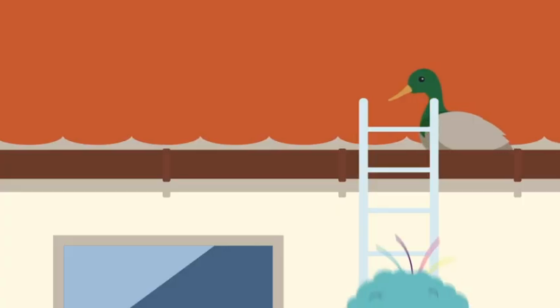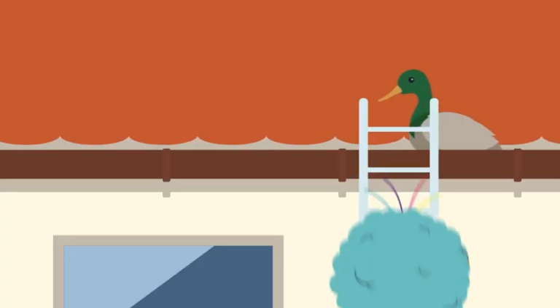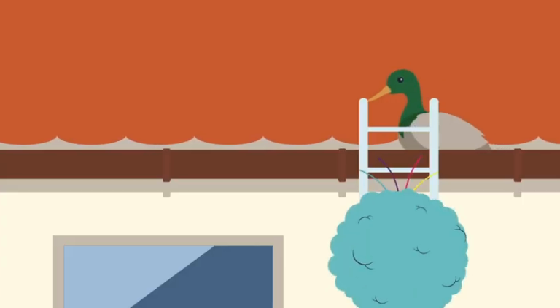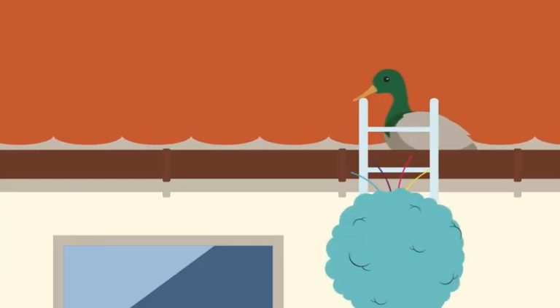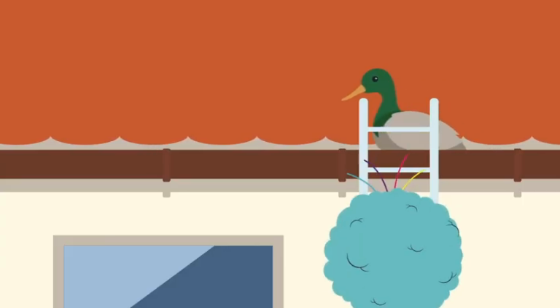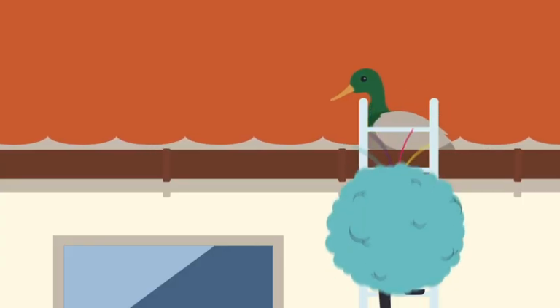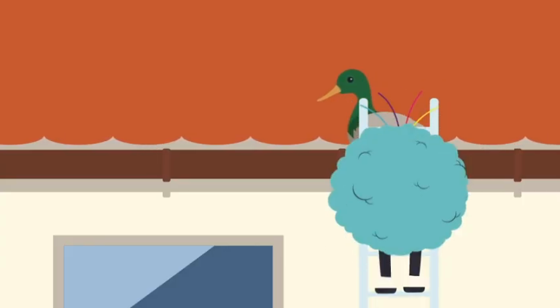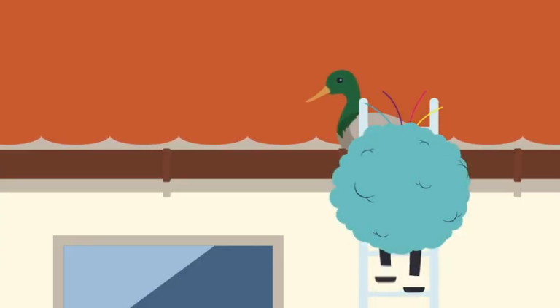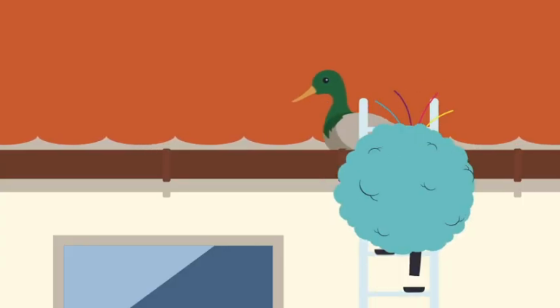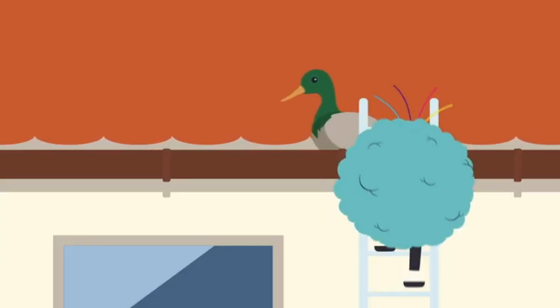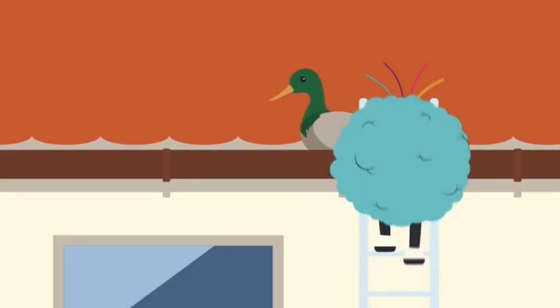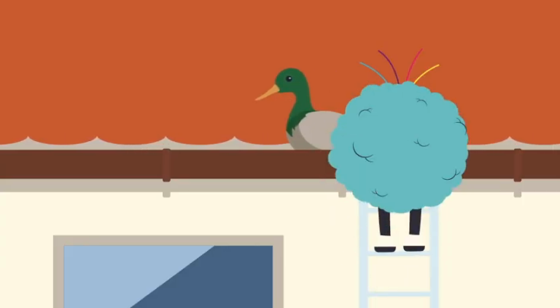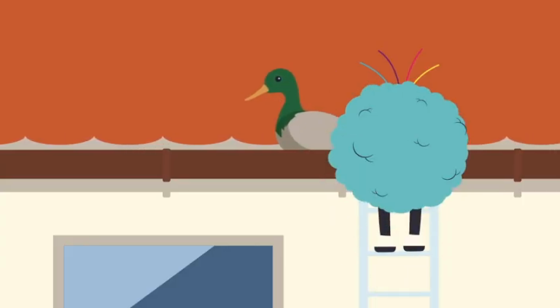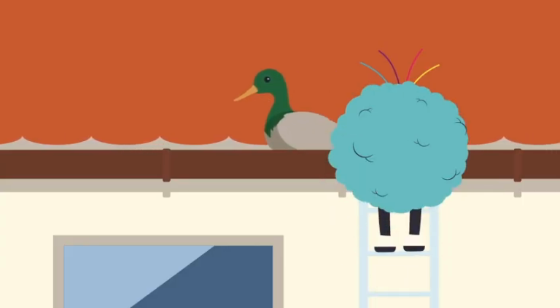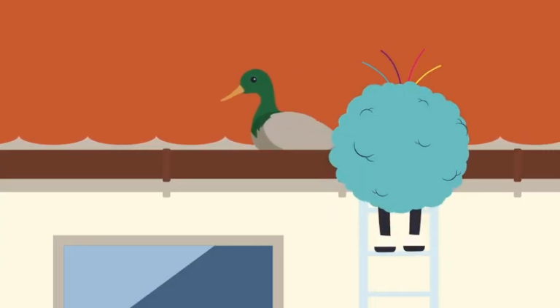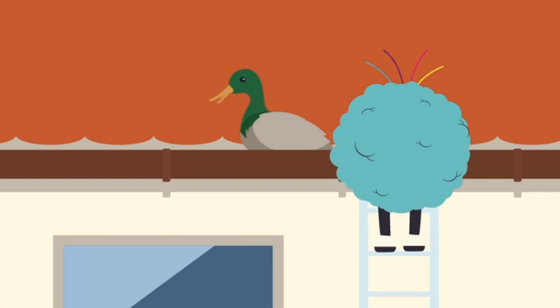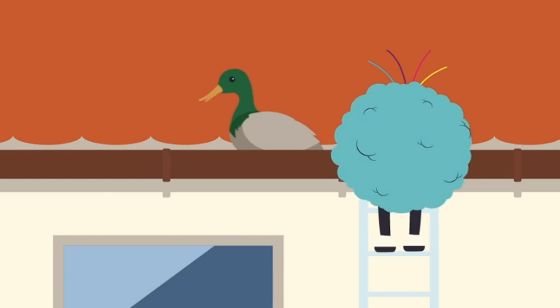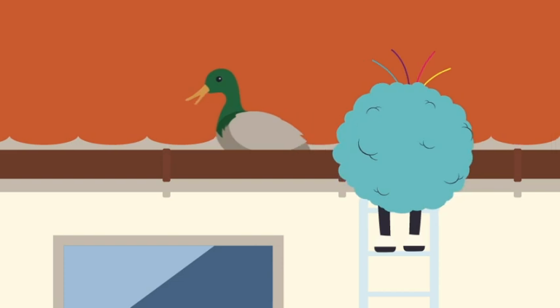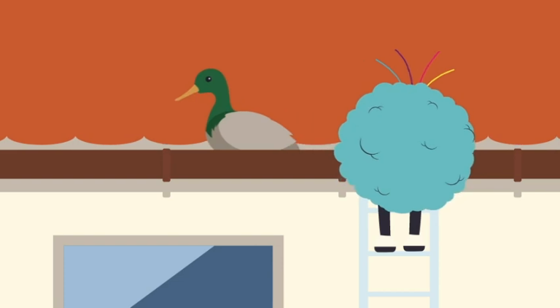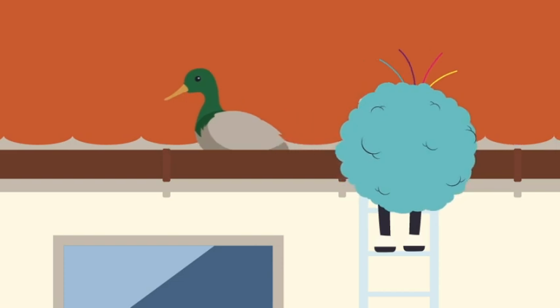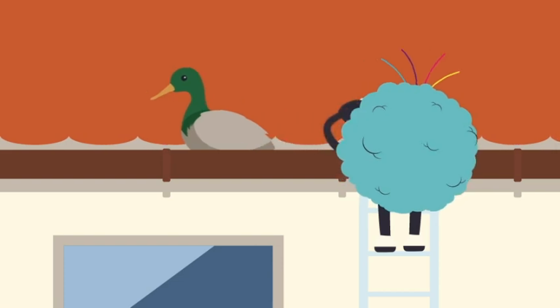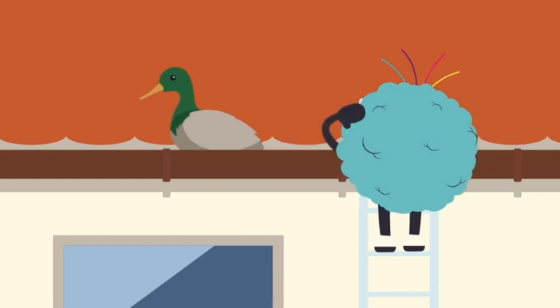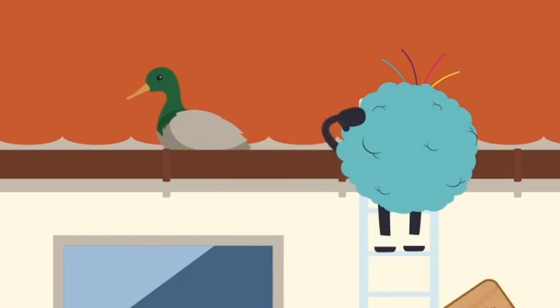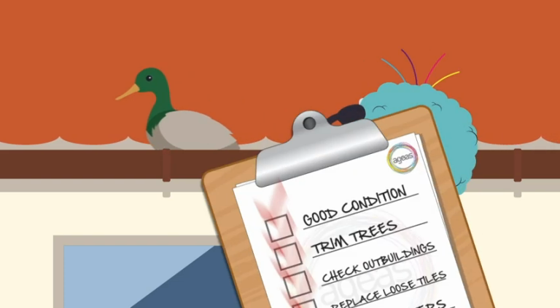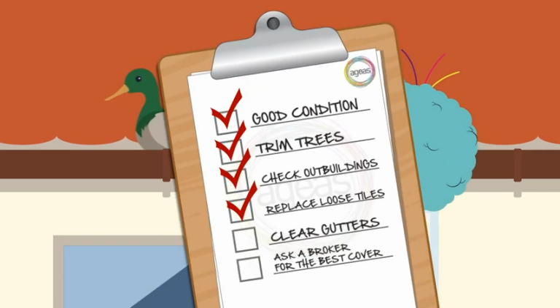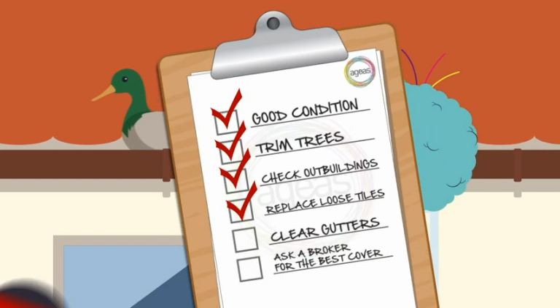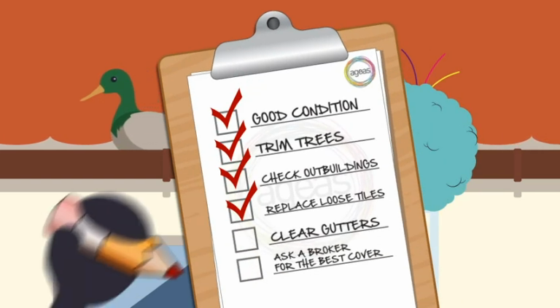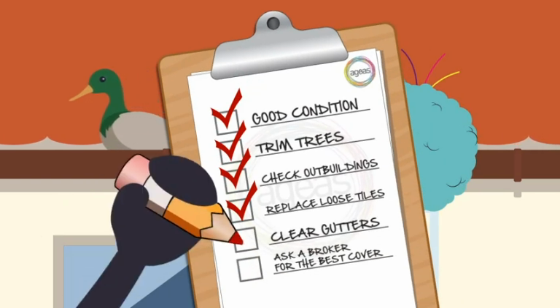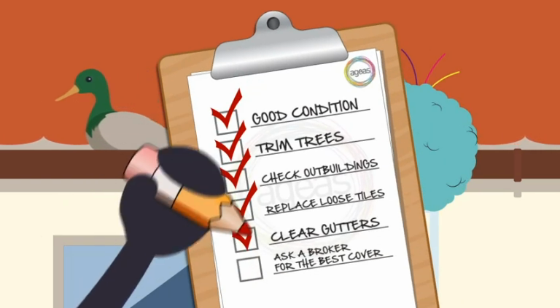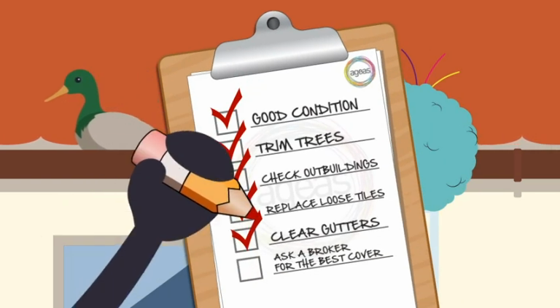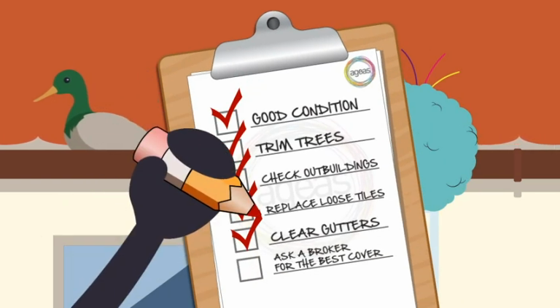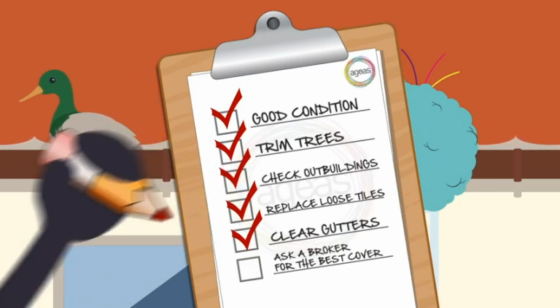Next, ensure gutters, gullies and drains are clear, to carry water away quickly and efficiently.